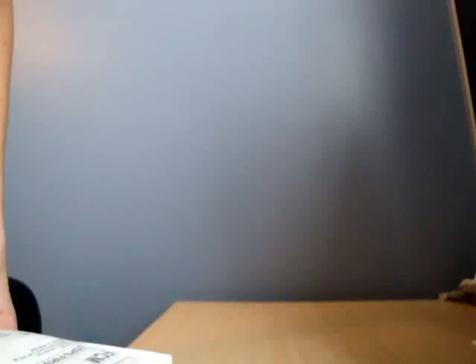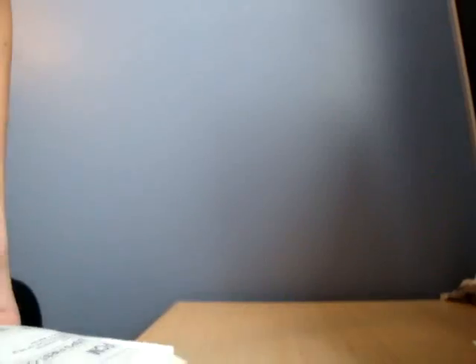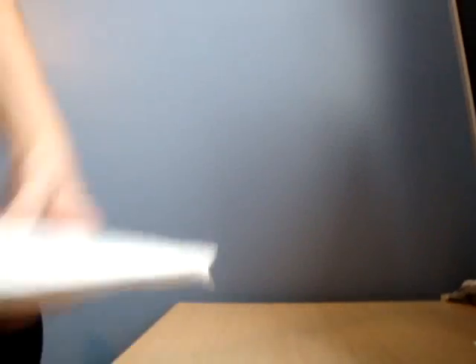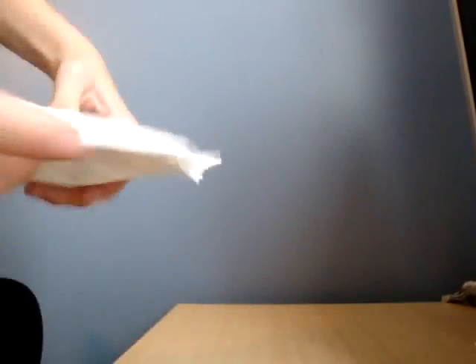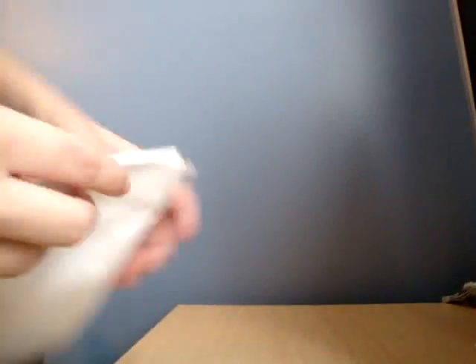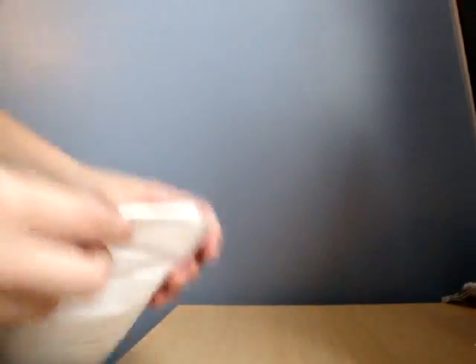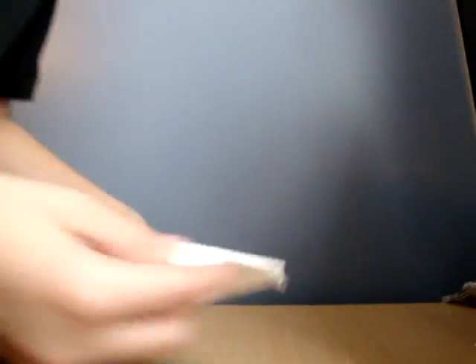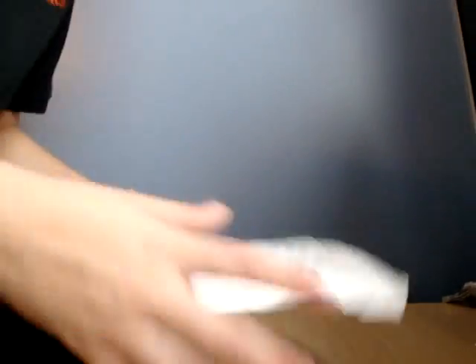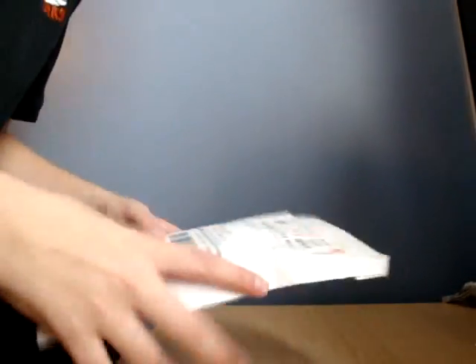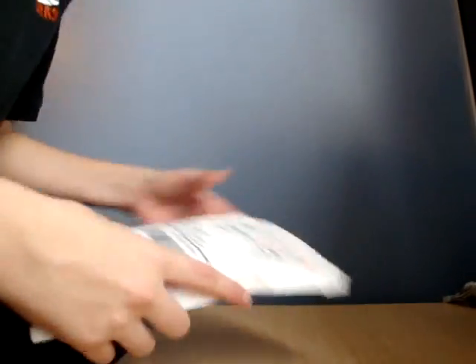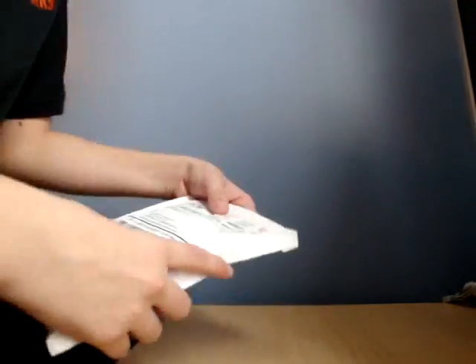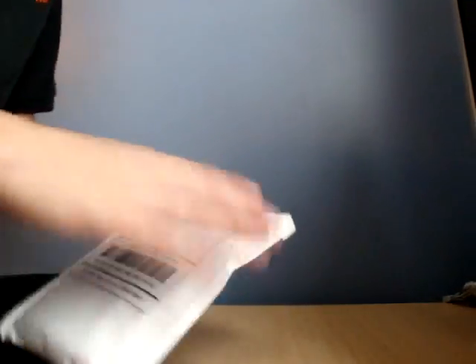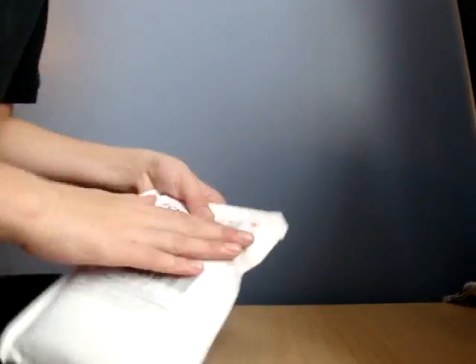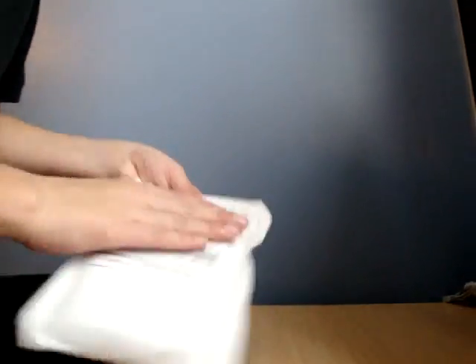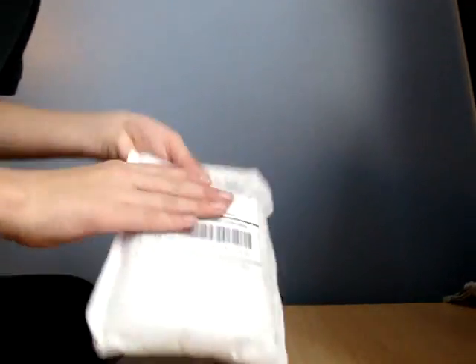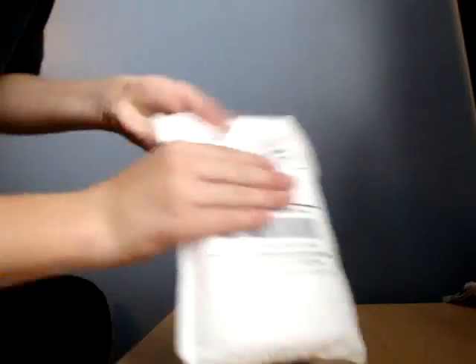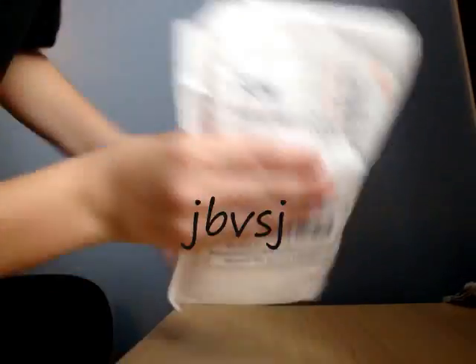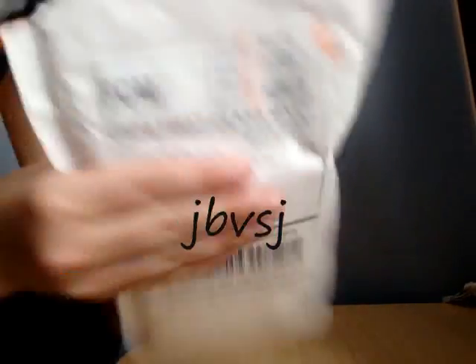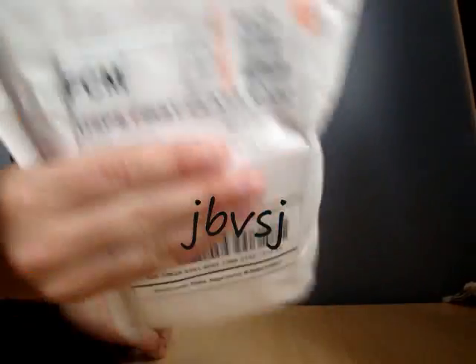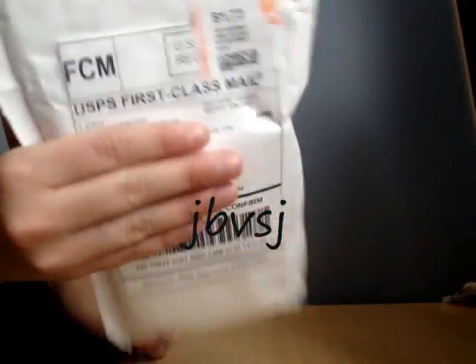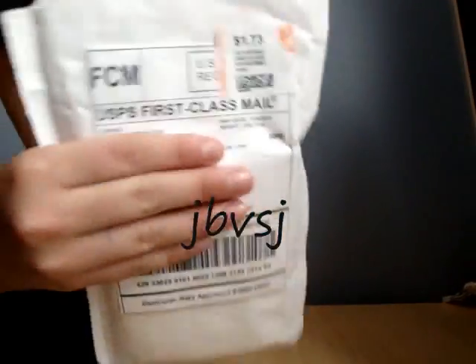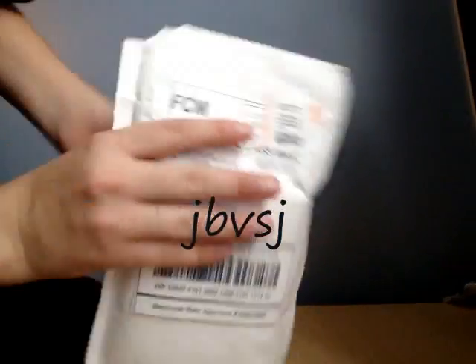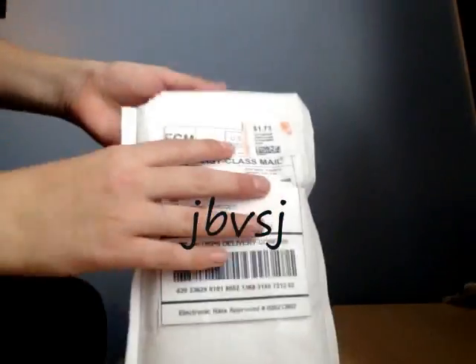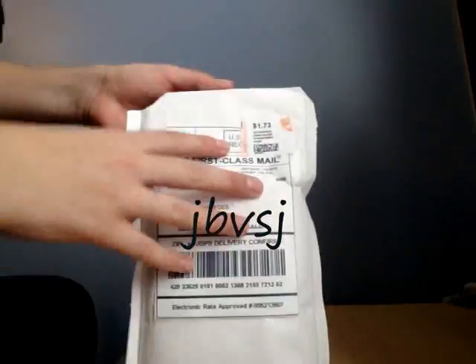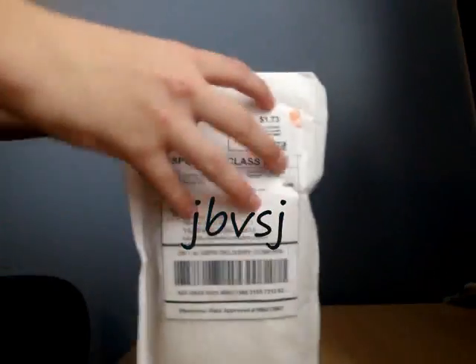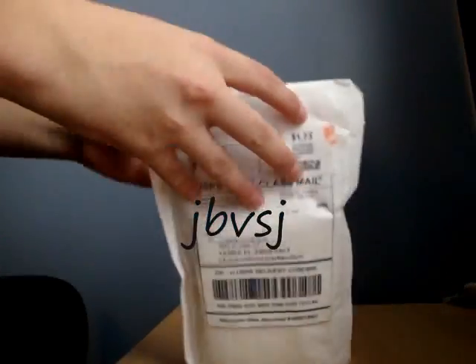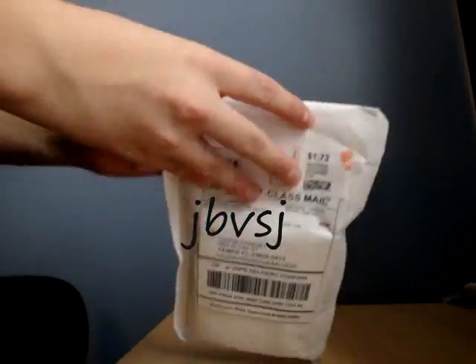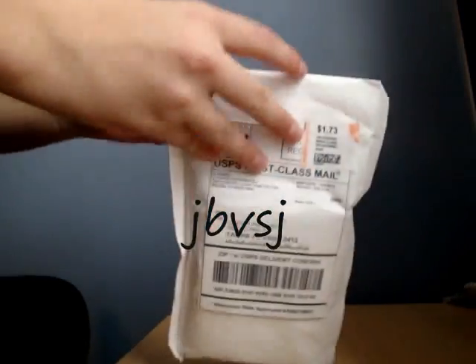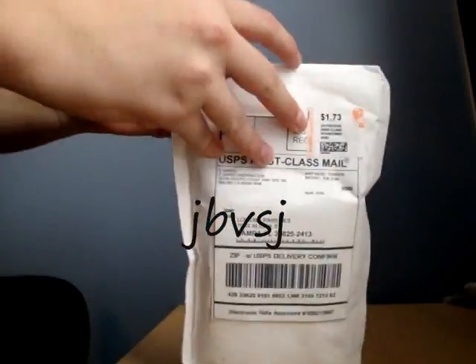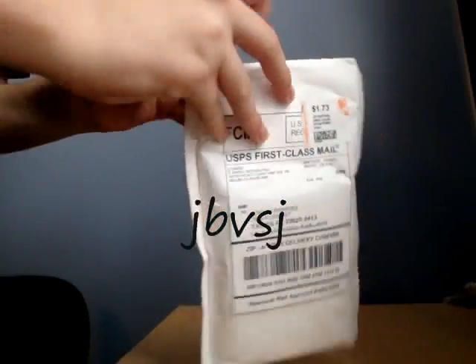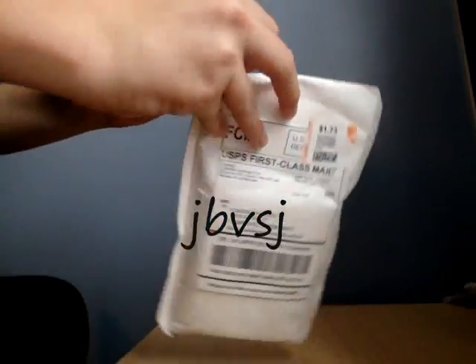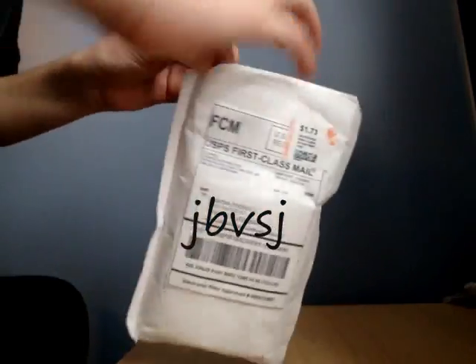Yo, what's up? I just got my Z-Shred. Right there, Z-Shred. Woo! I'm so freaking happy.